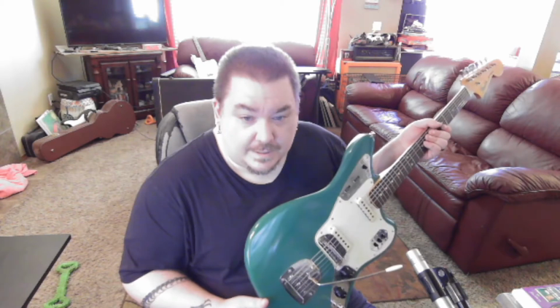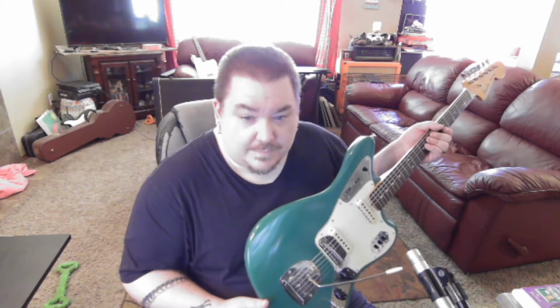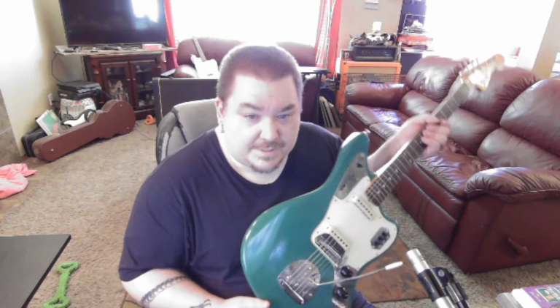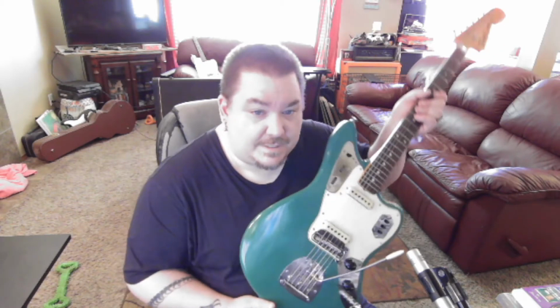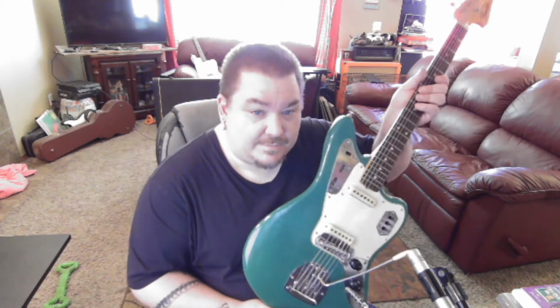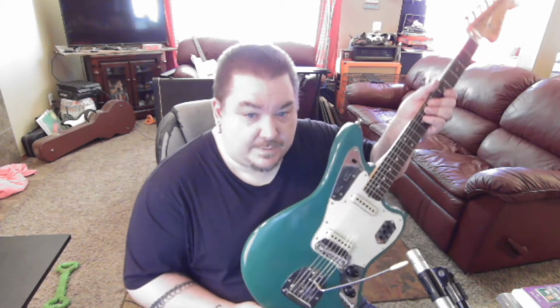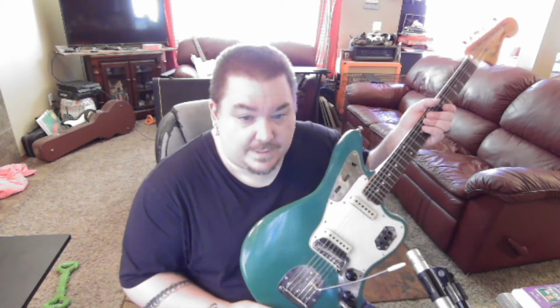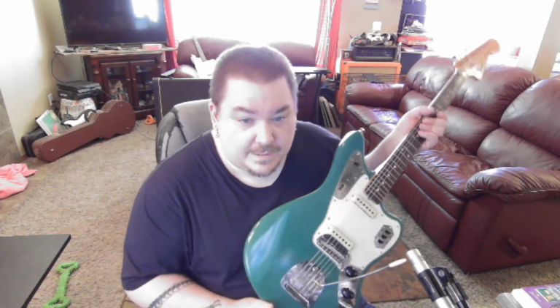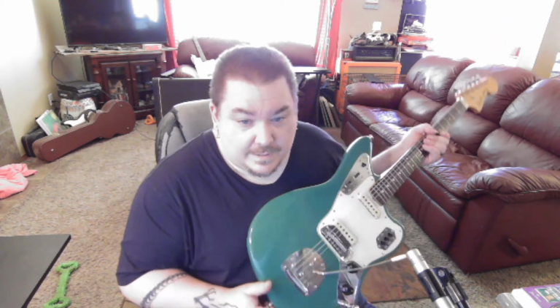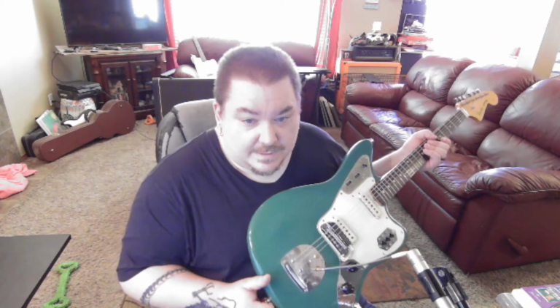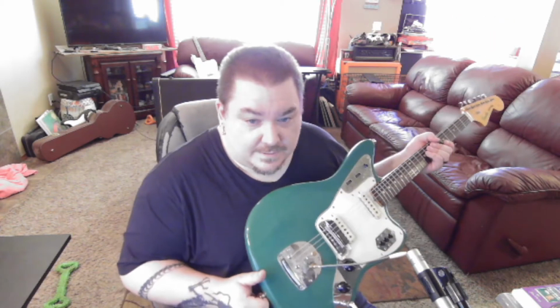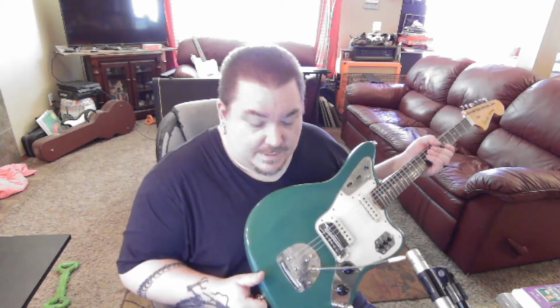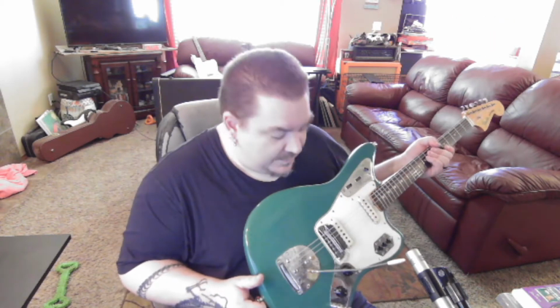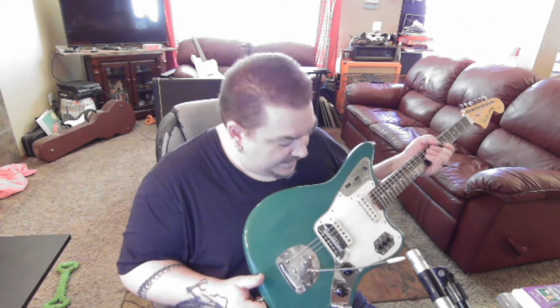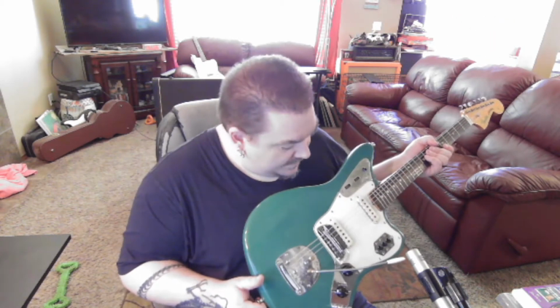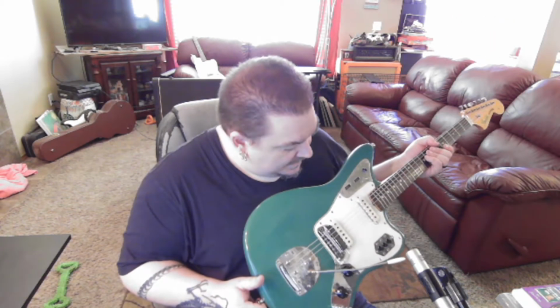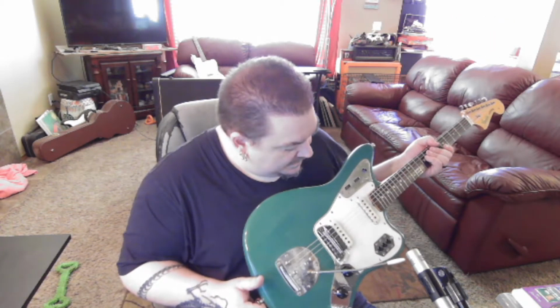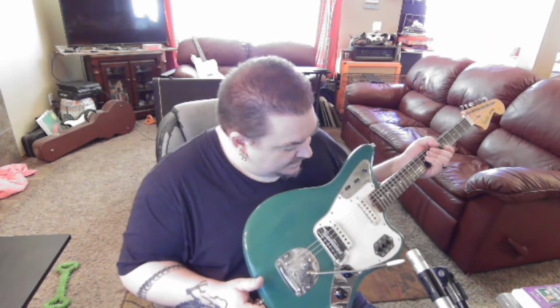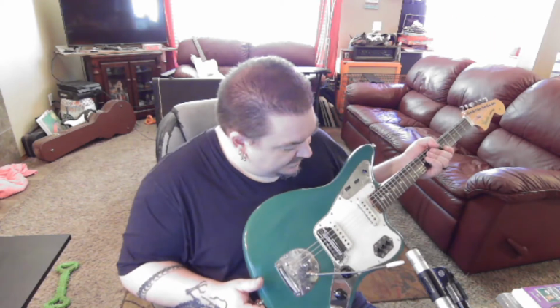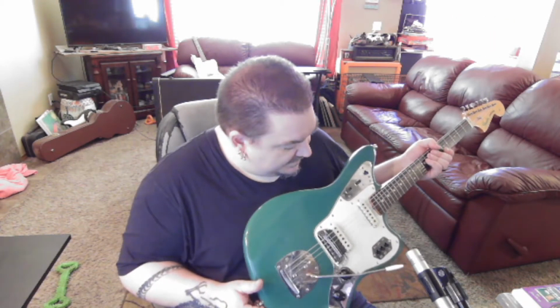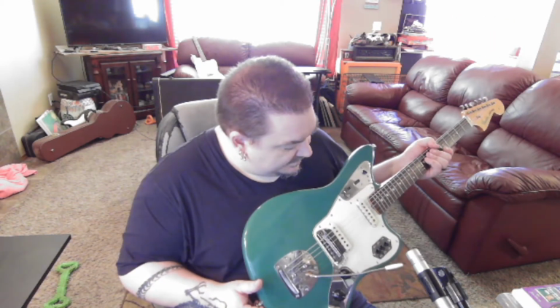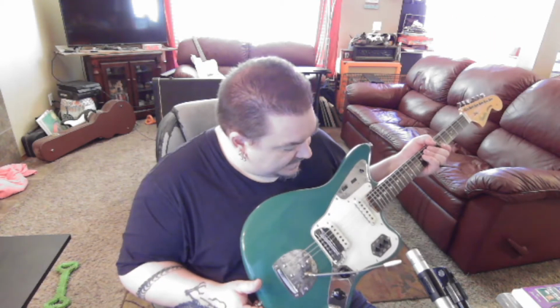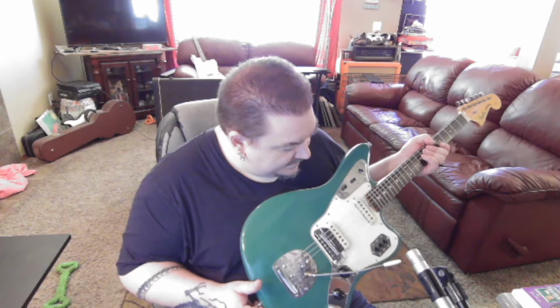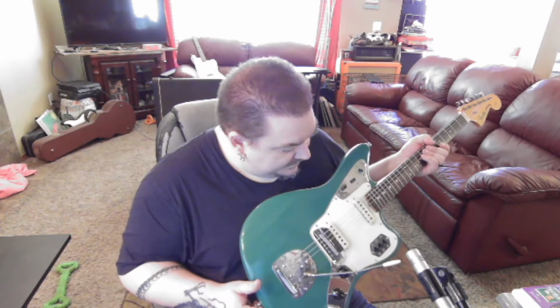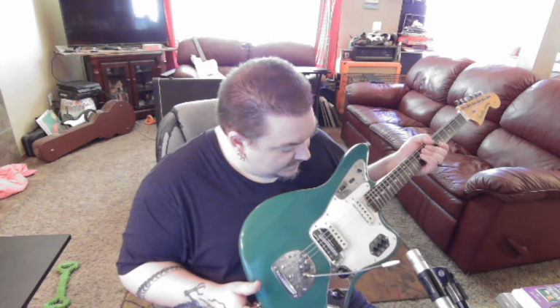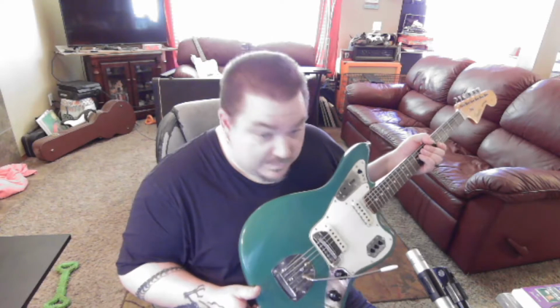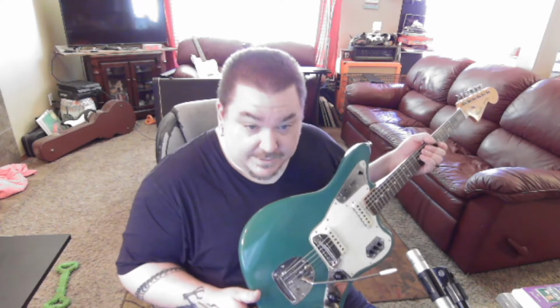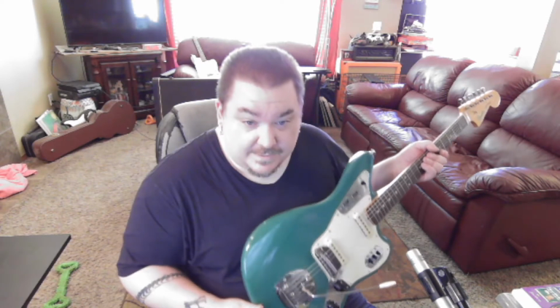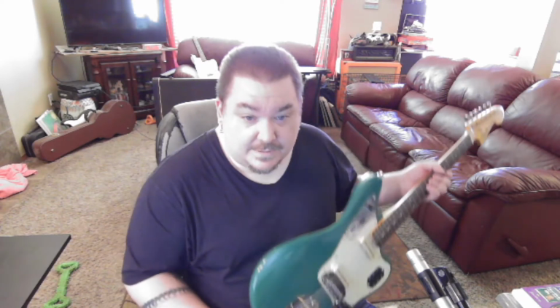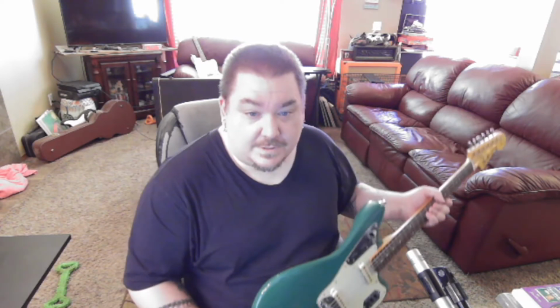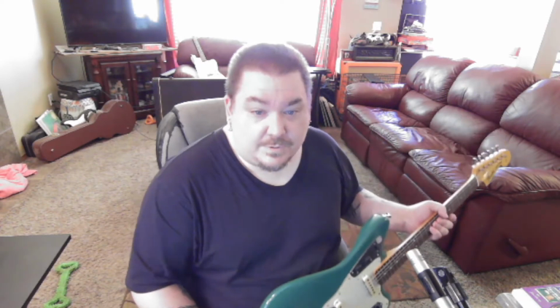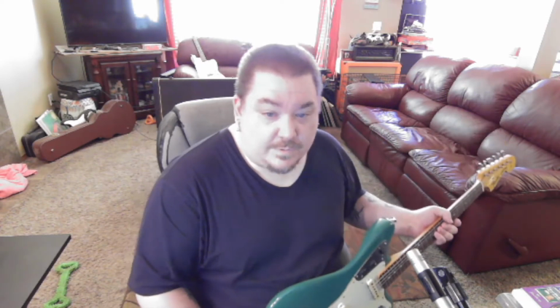Hard to see in this video, but it's cream, kind of like the pickup covers have become. So it actually fits this guitar pretty well.